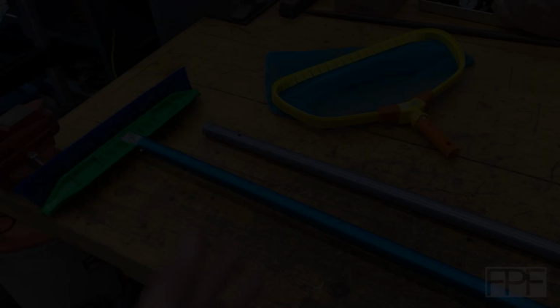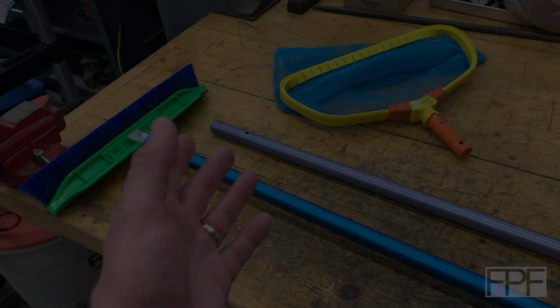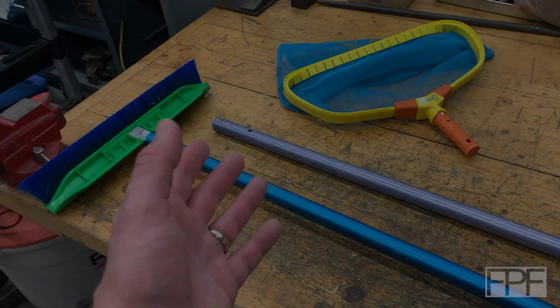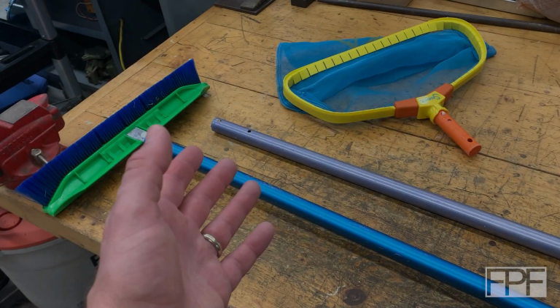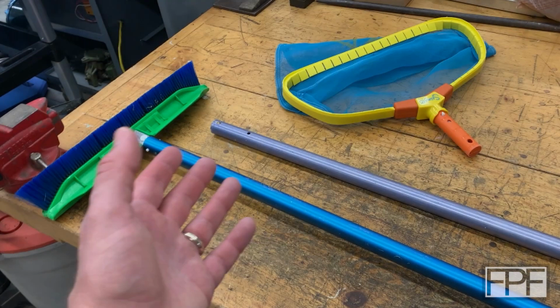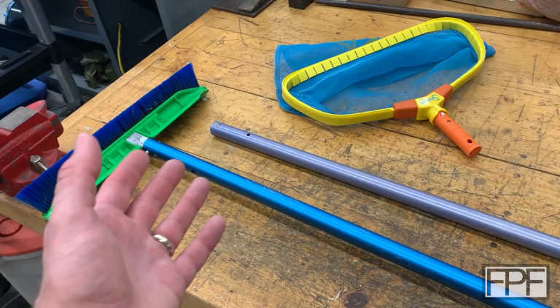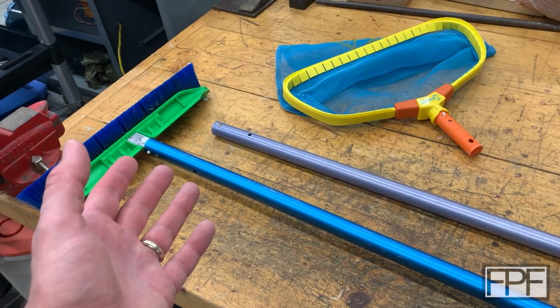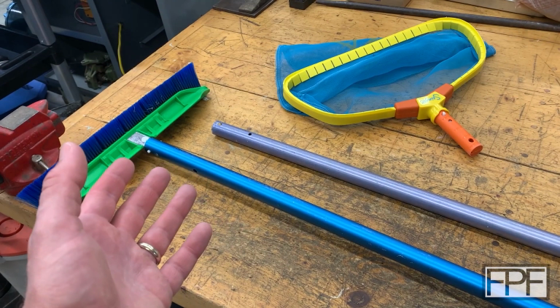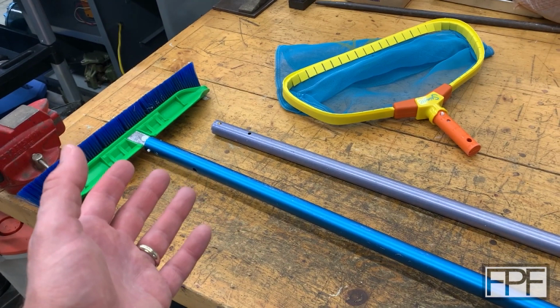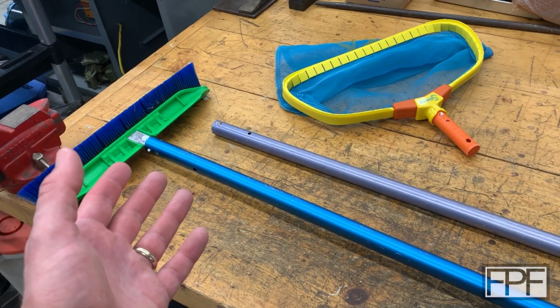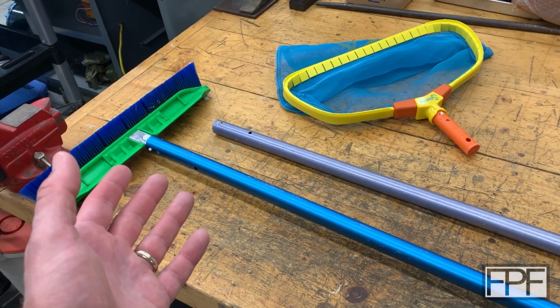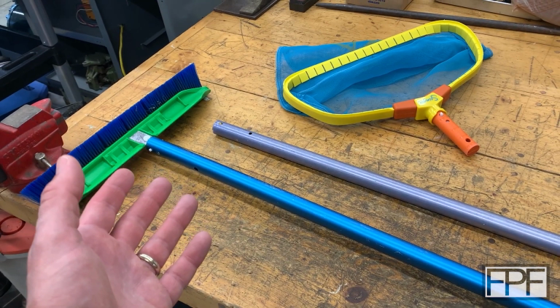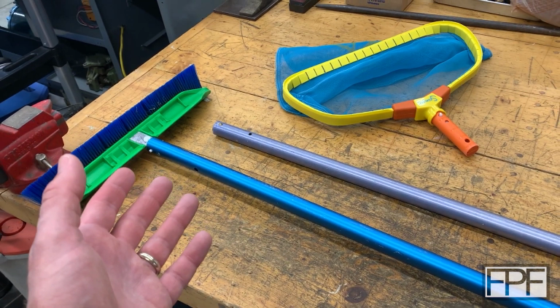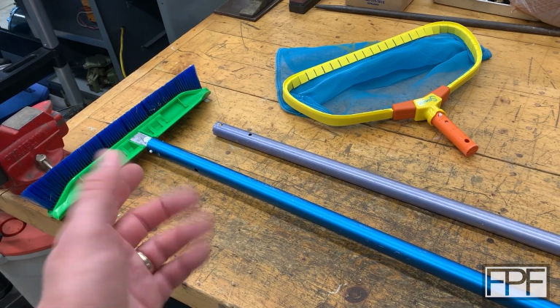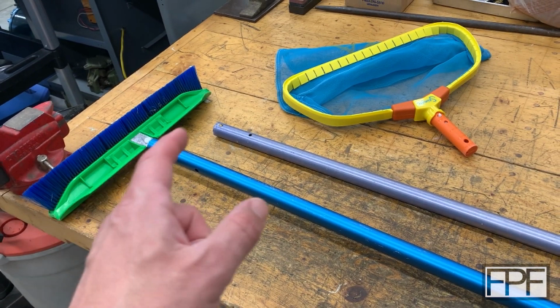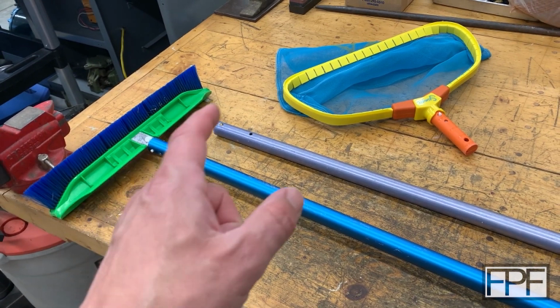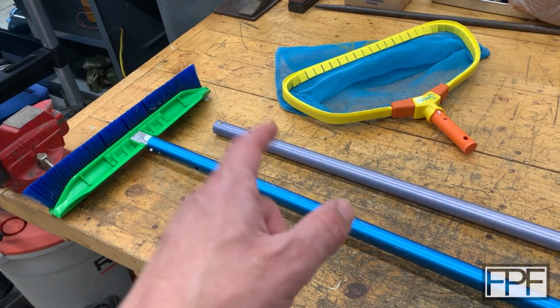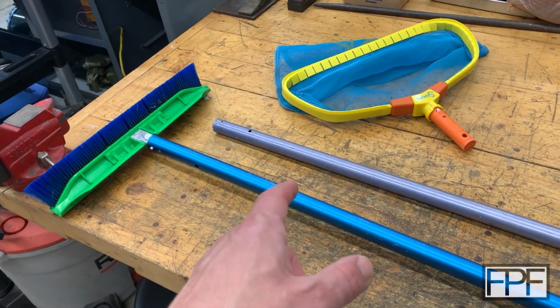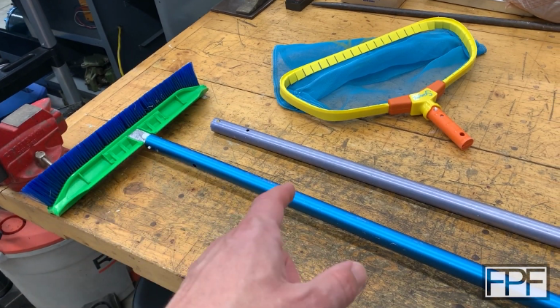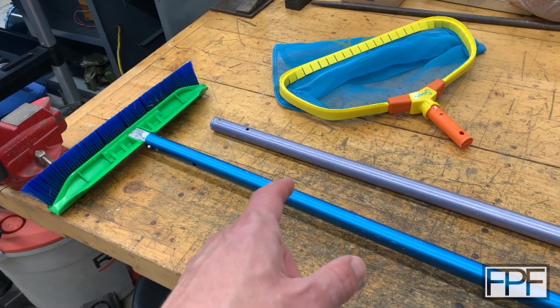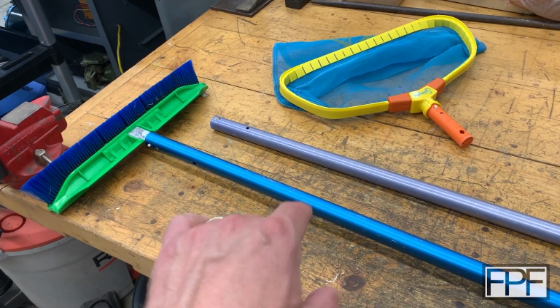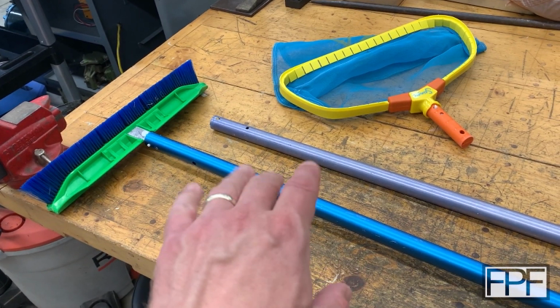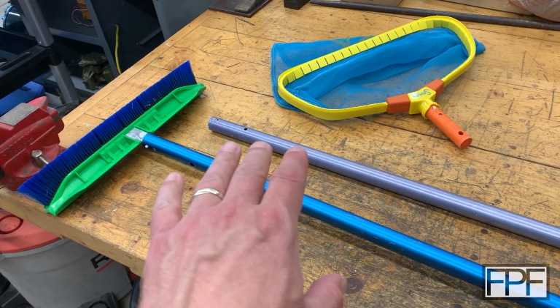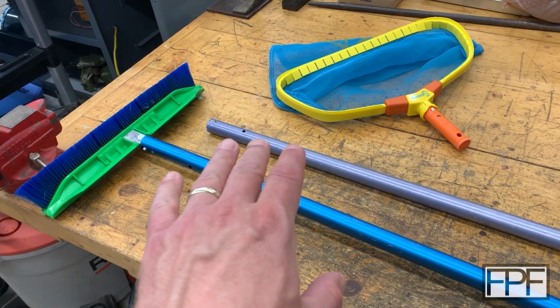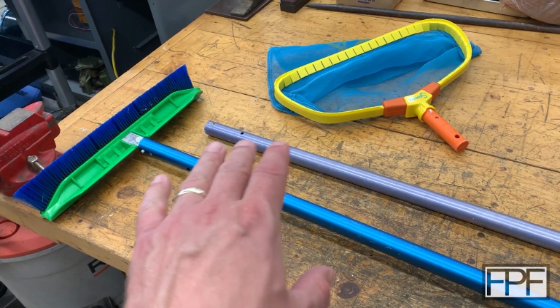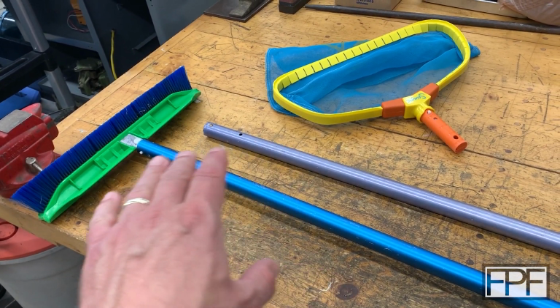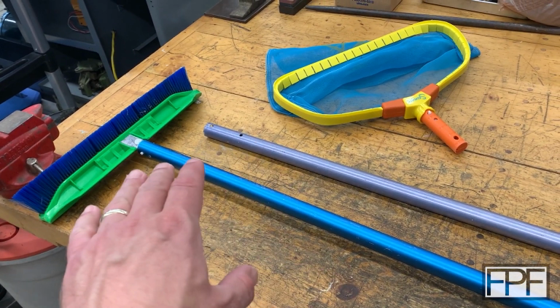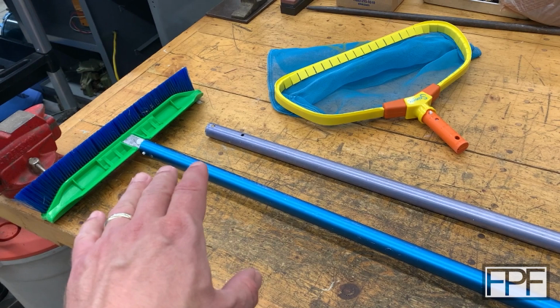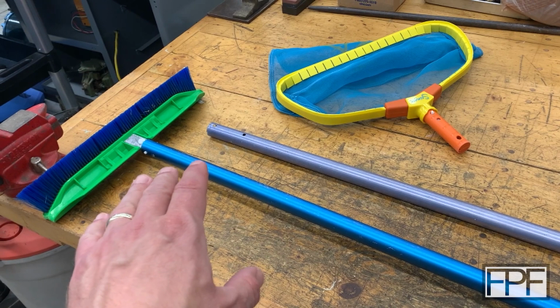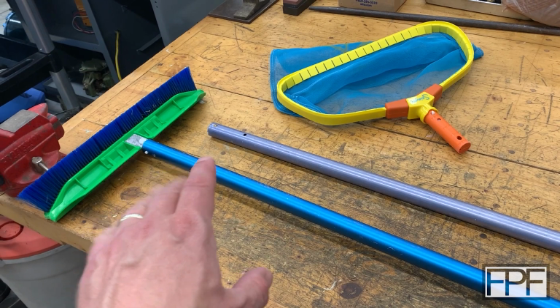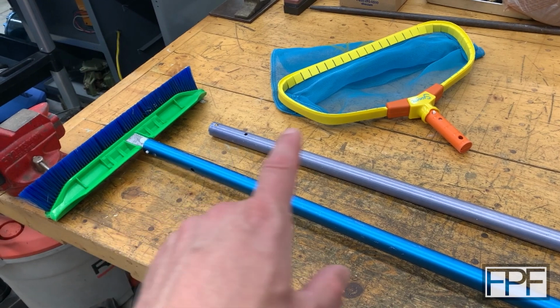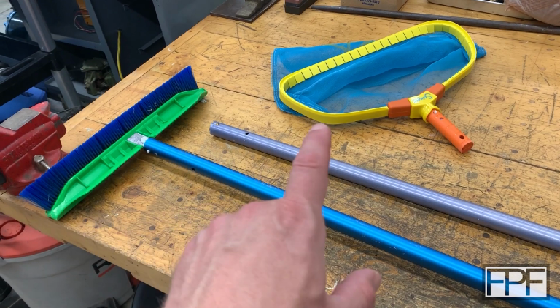Hey guys, and welcome to Functional Print Friday. So what I've got on the bench this week is a couple of tools that I use to take care of my pool.